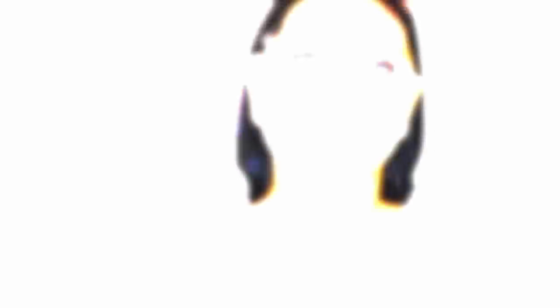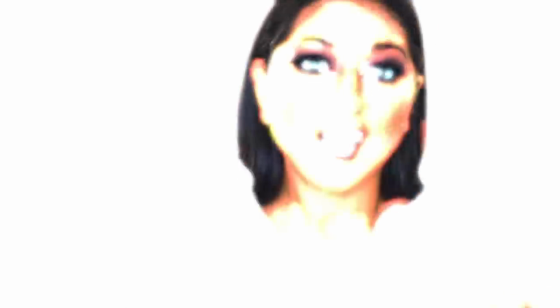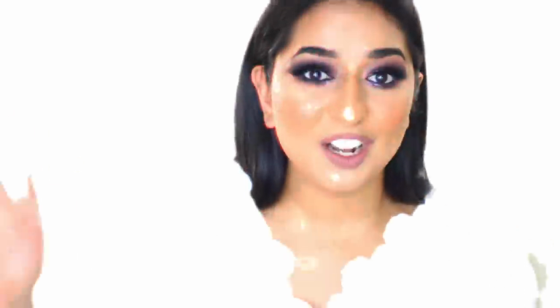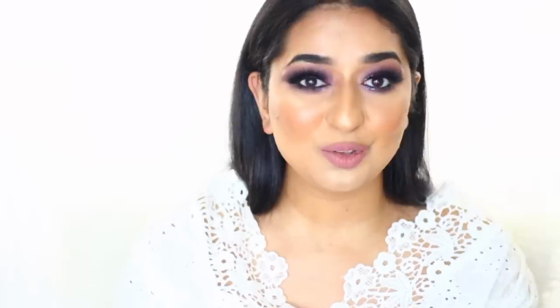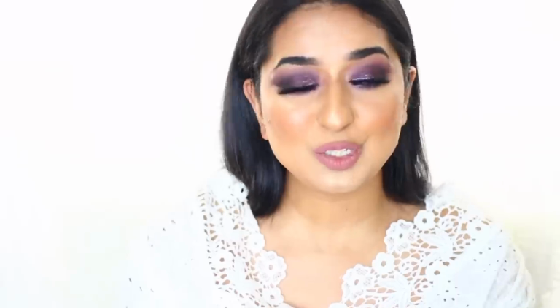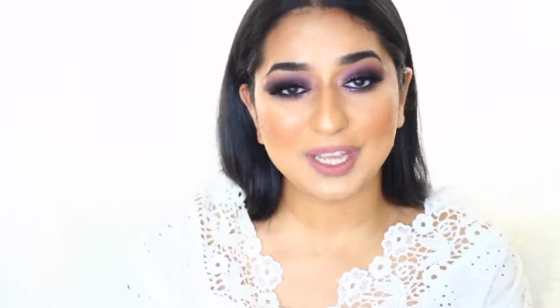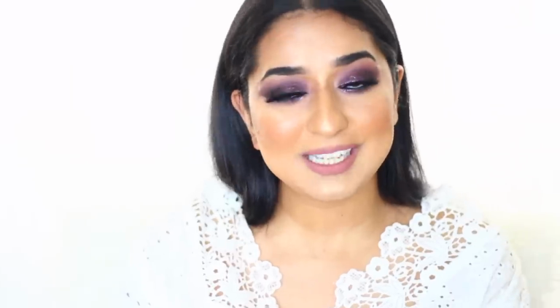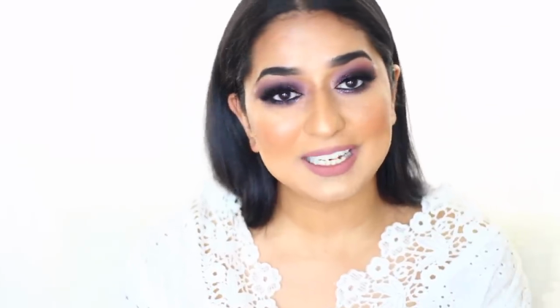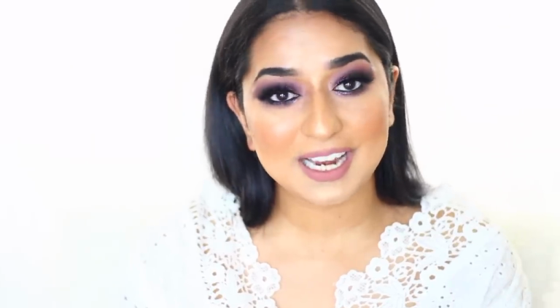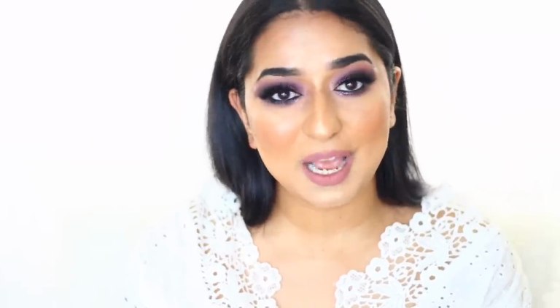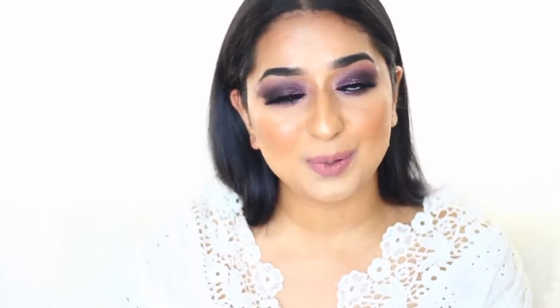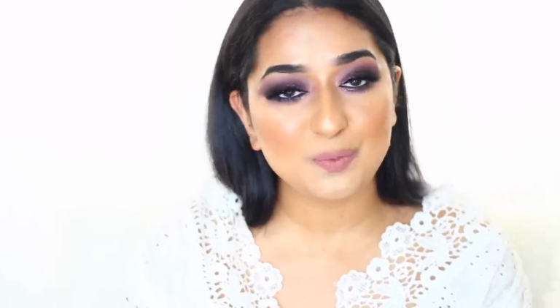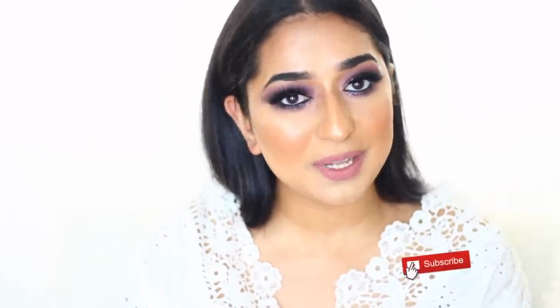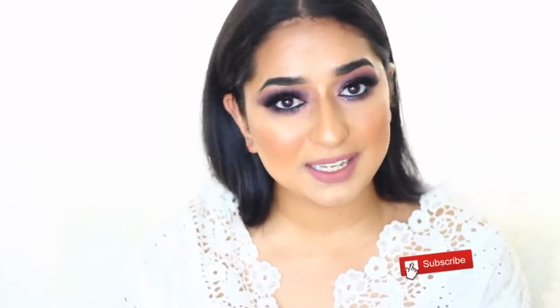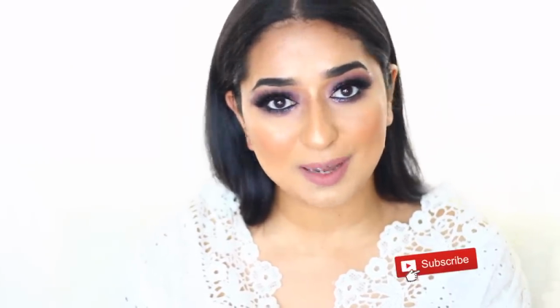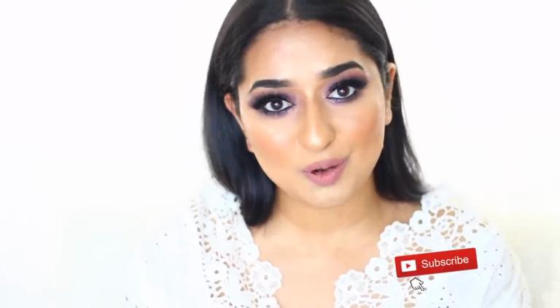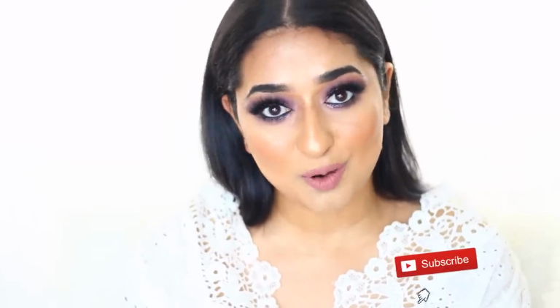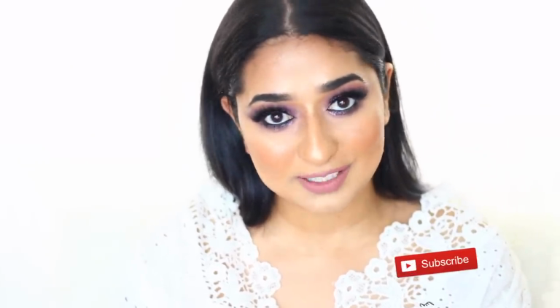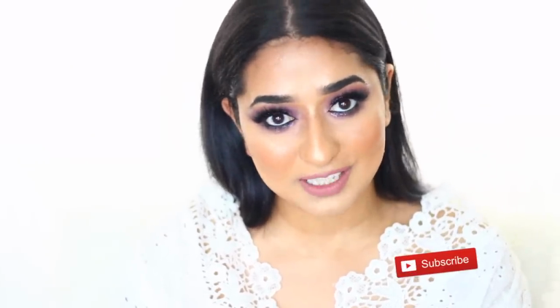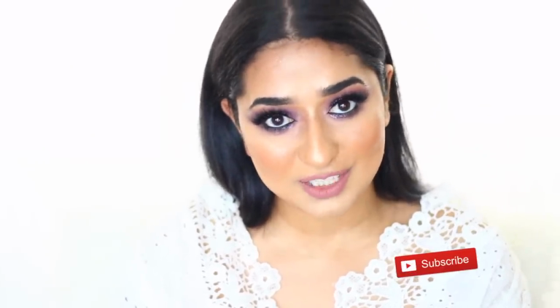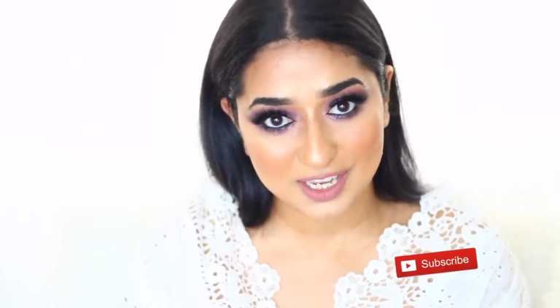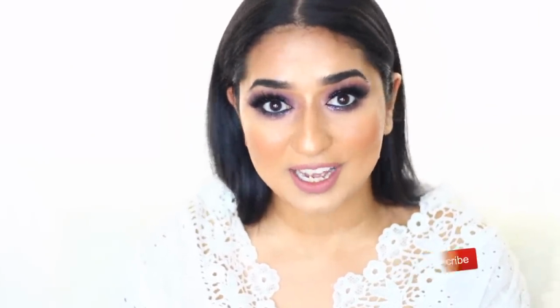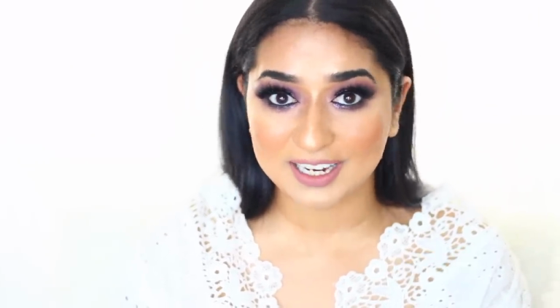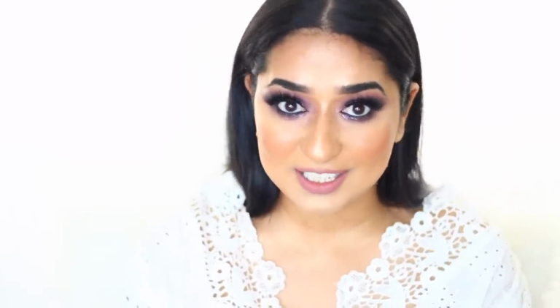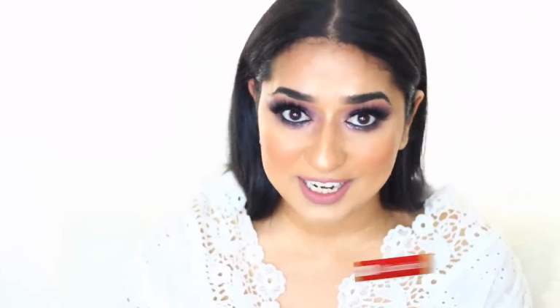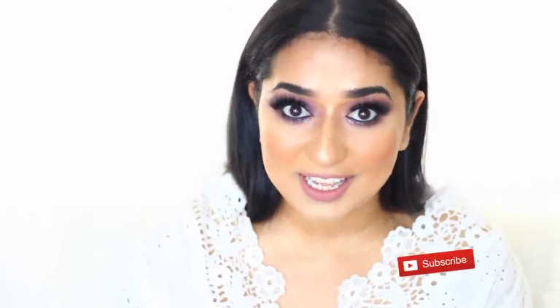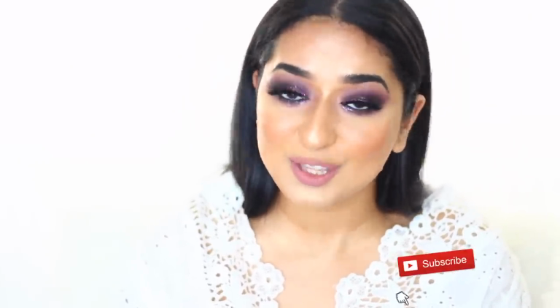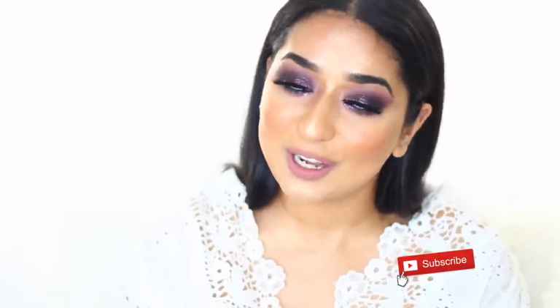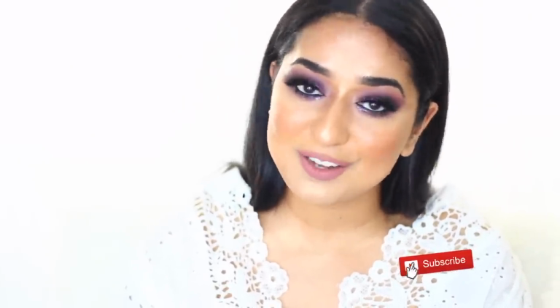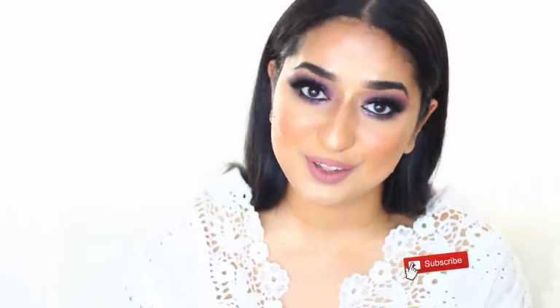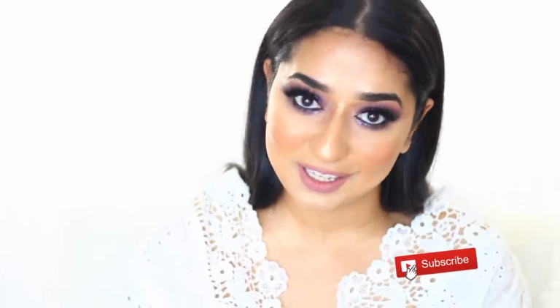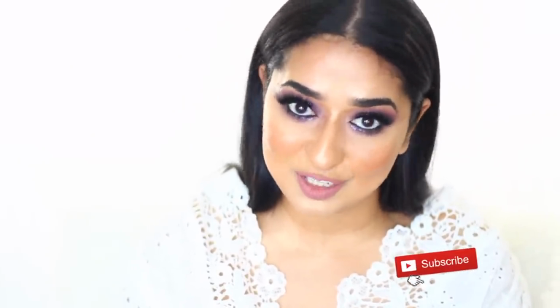Hello friends, how are you doing? I hope you are very good. If you are not good, today's video will be good.